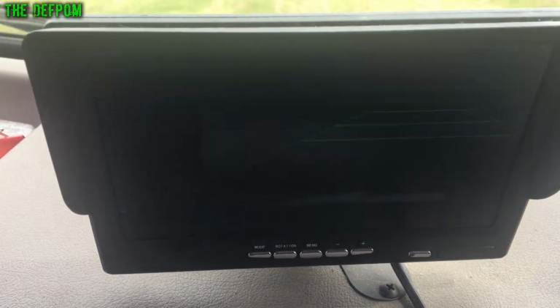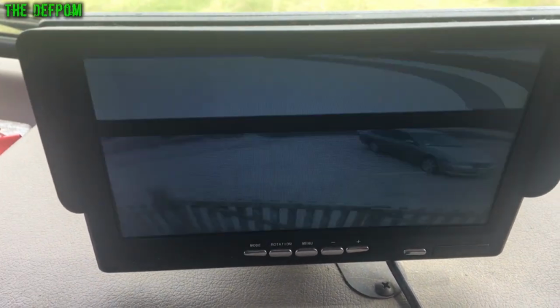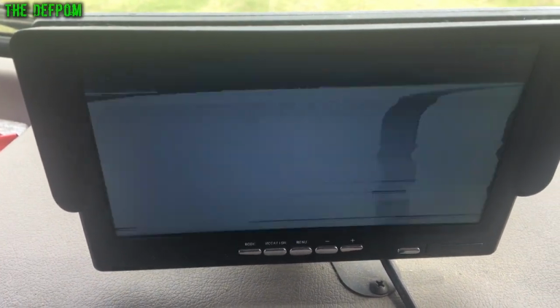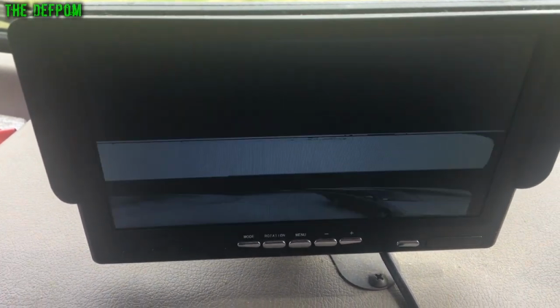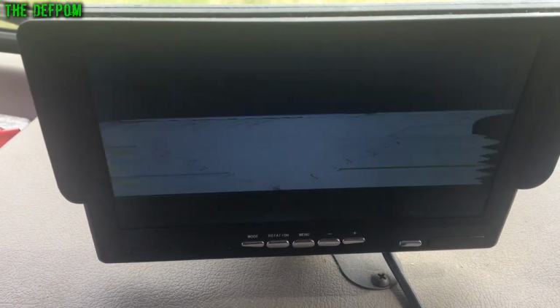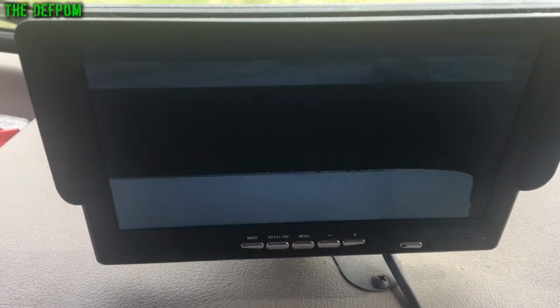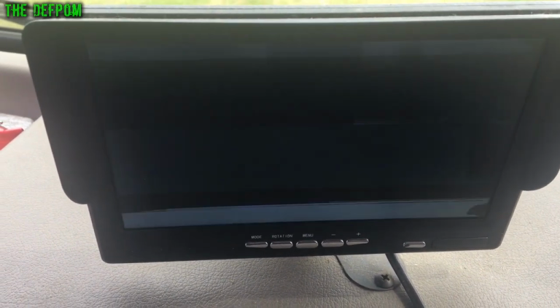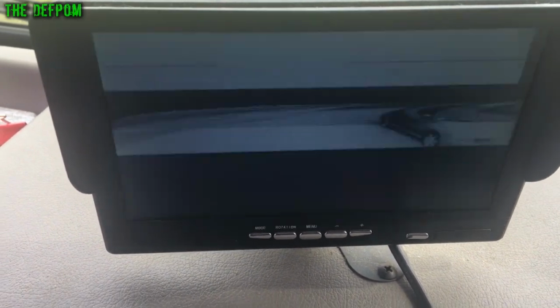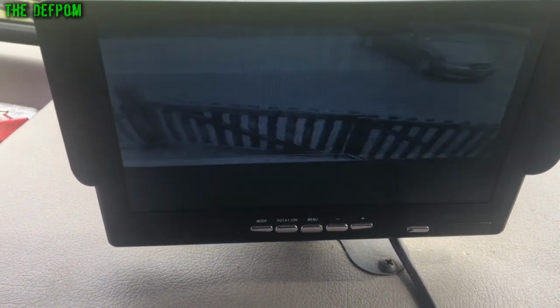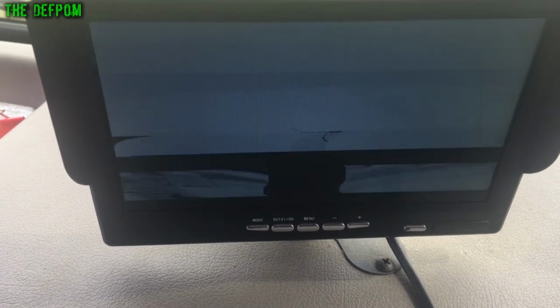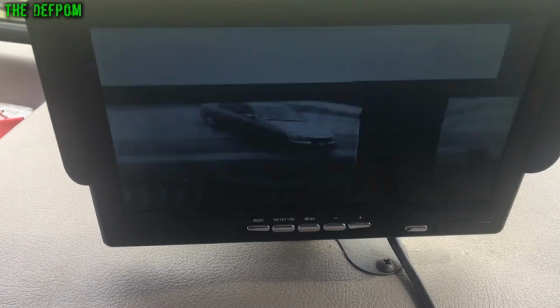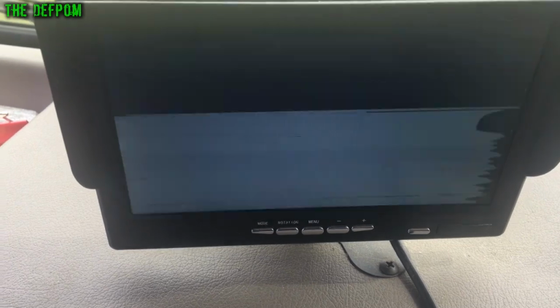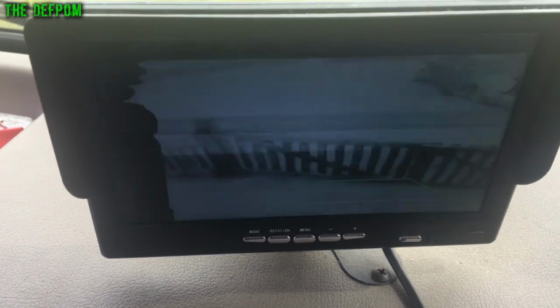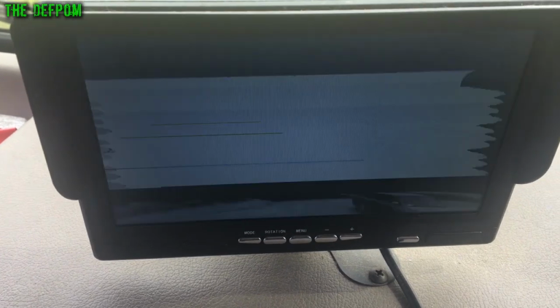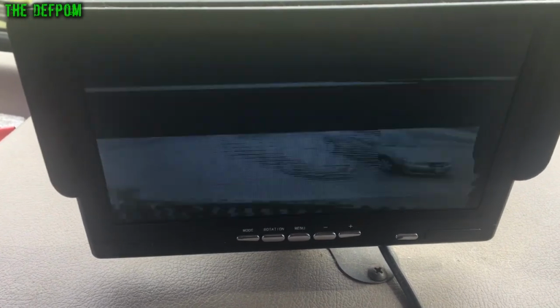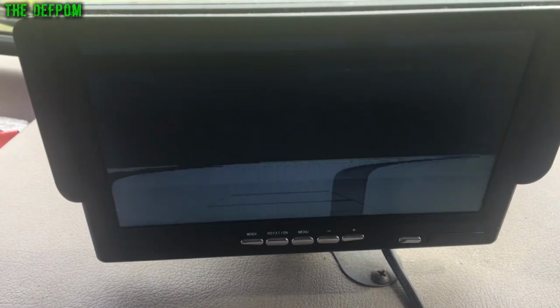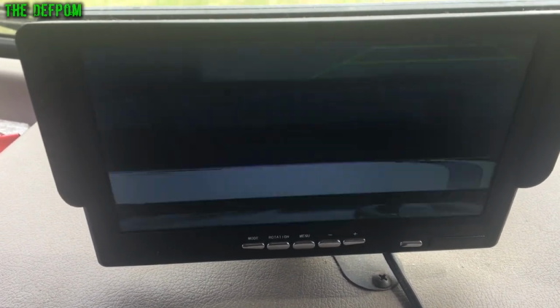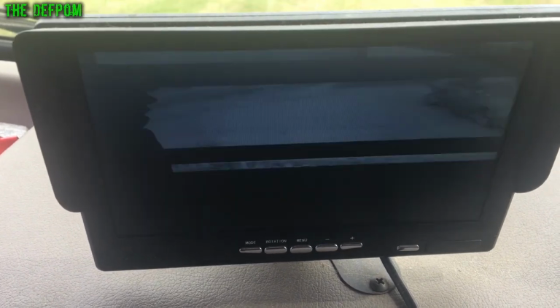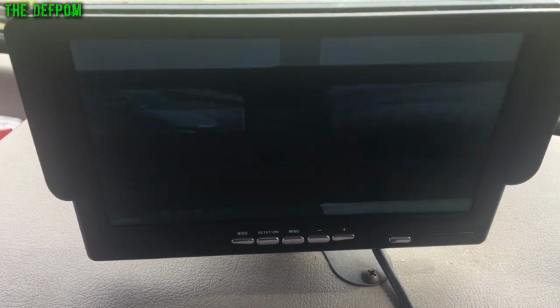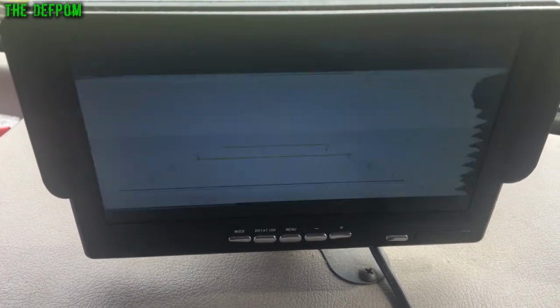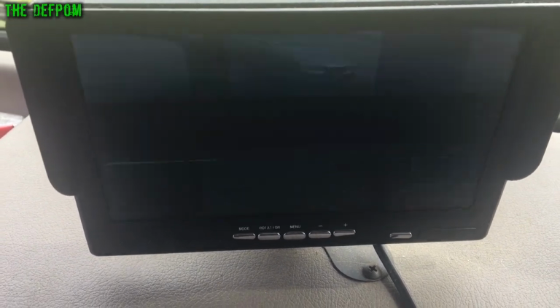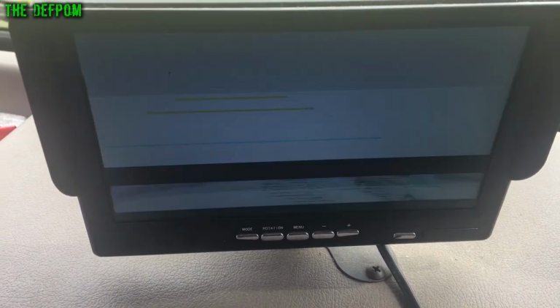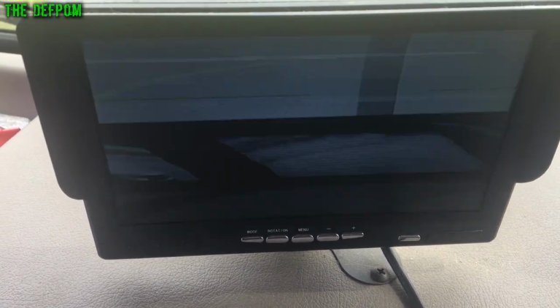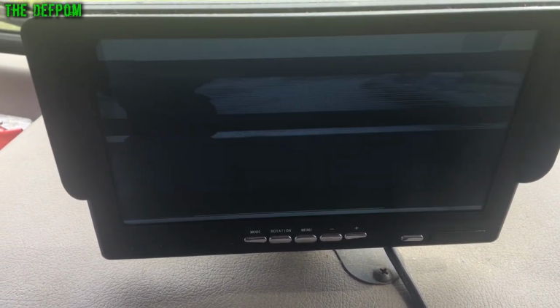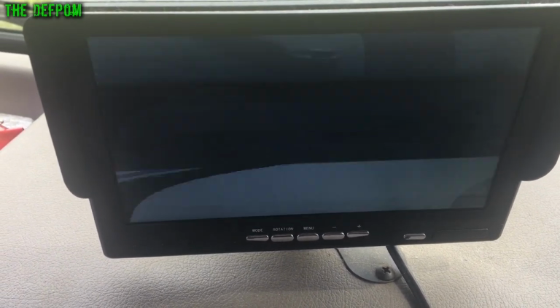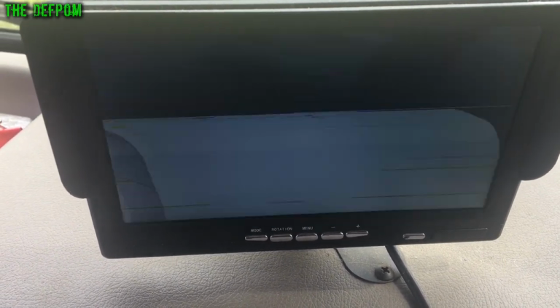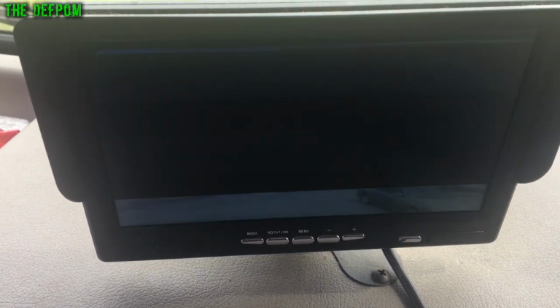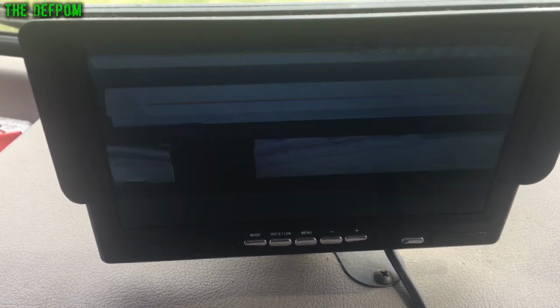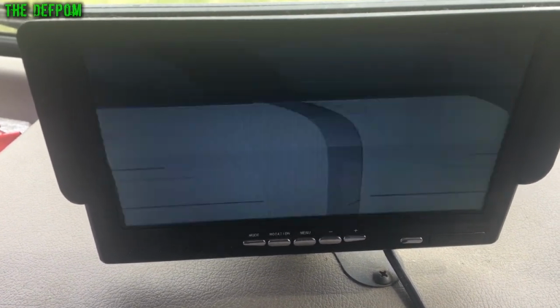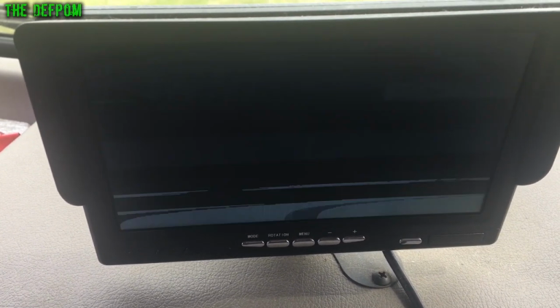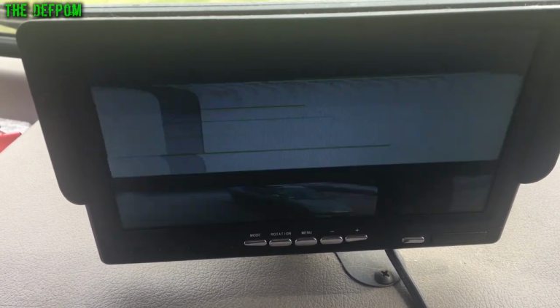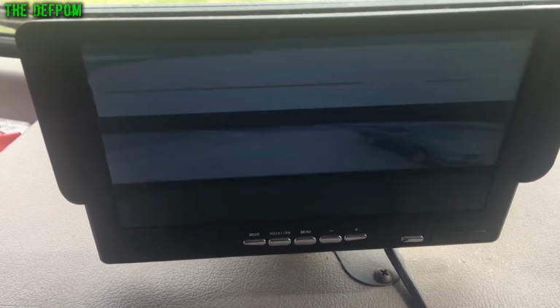I need to fix this - I'm going to pull this out. We'll refurbish the screen and see if that fixes it. If it doesn't, then I'll refurbish the camera.